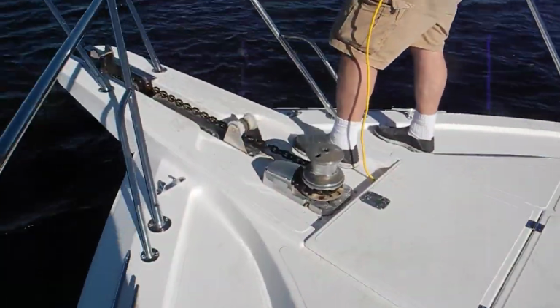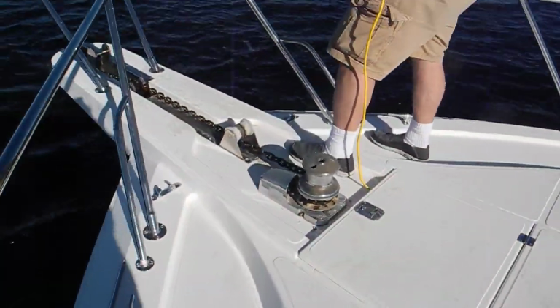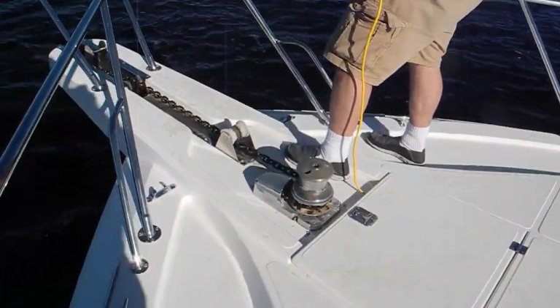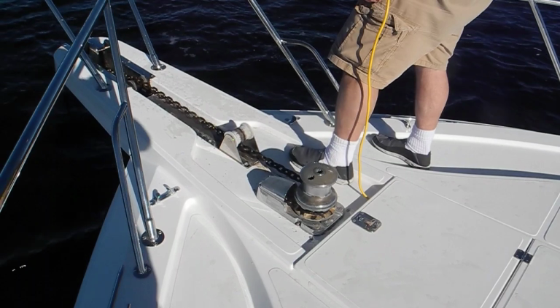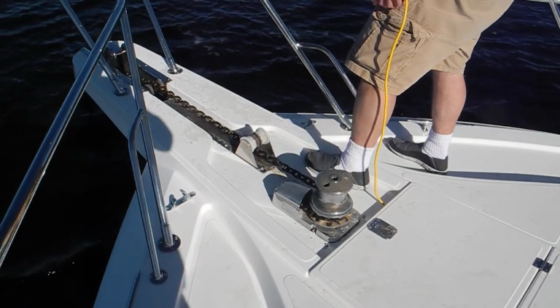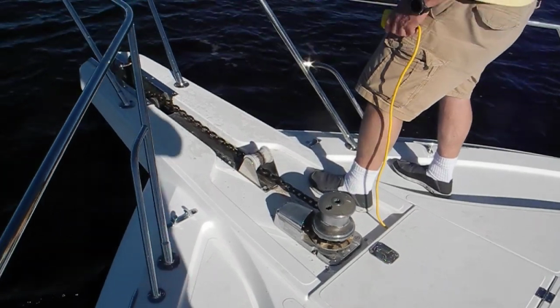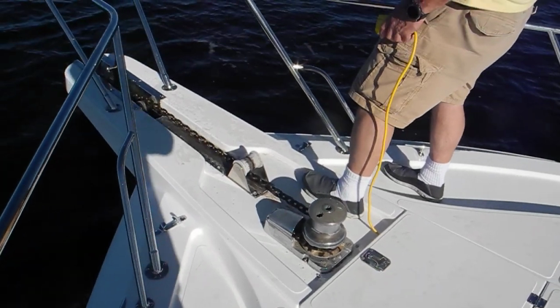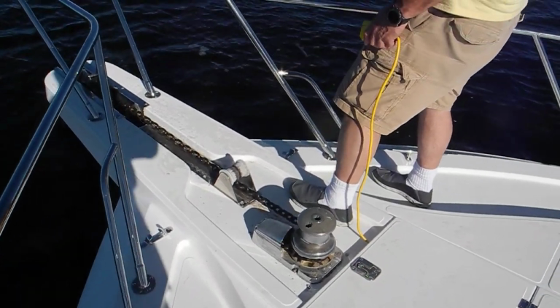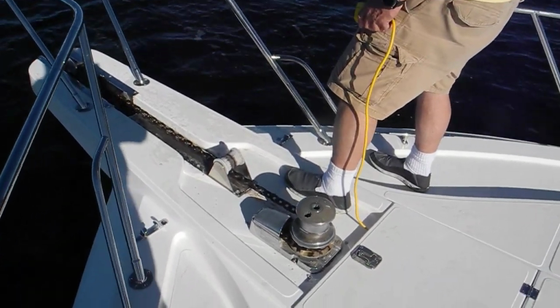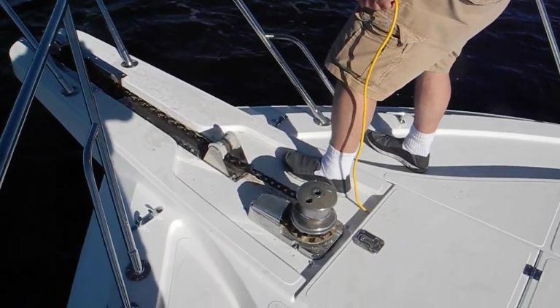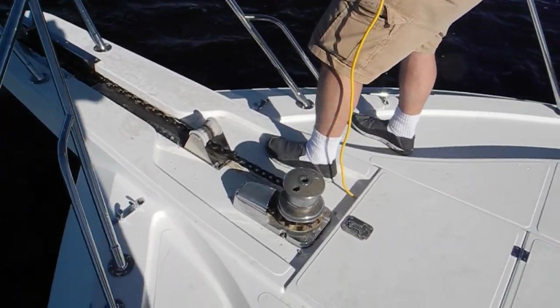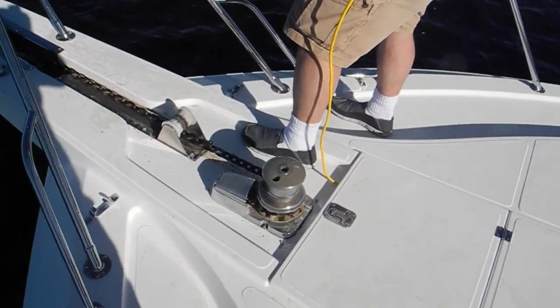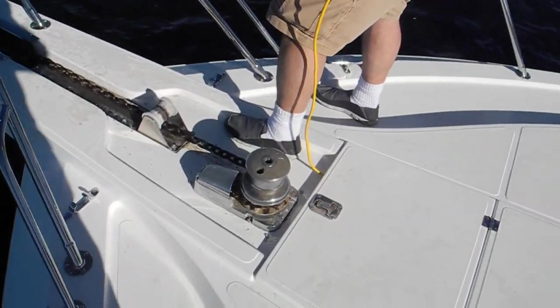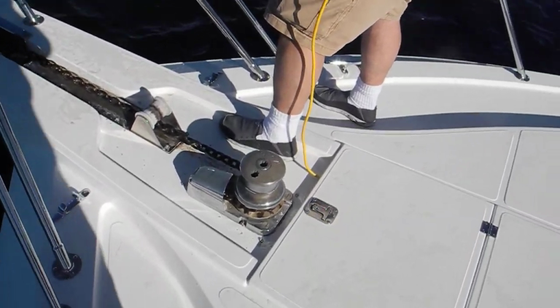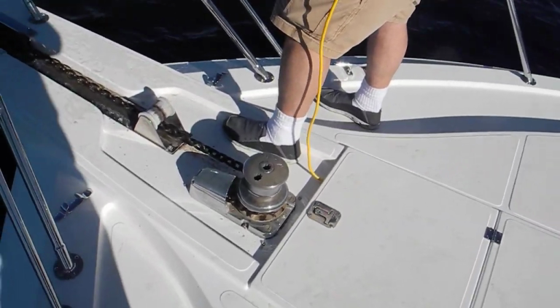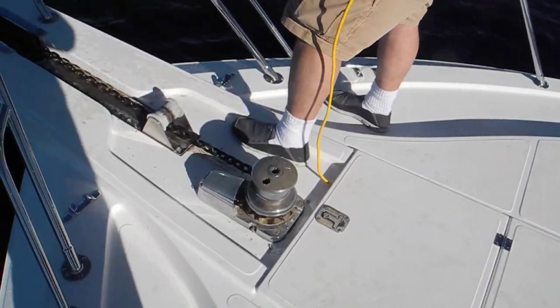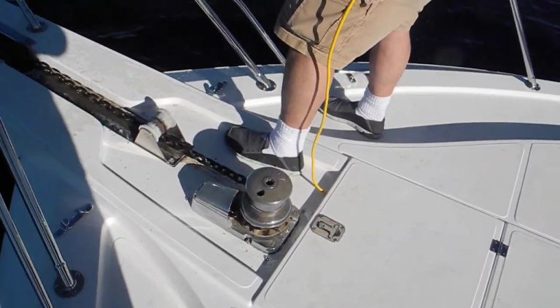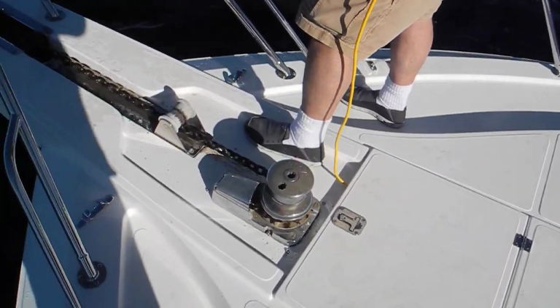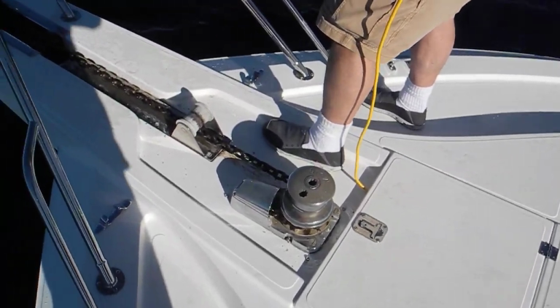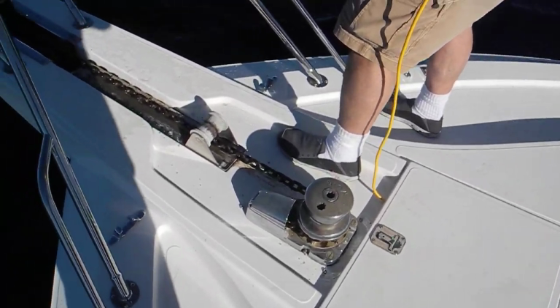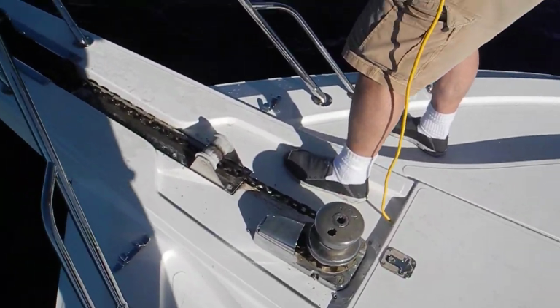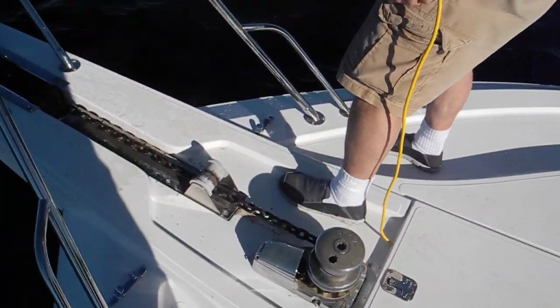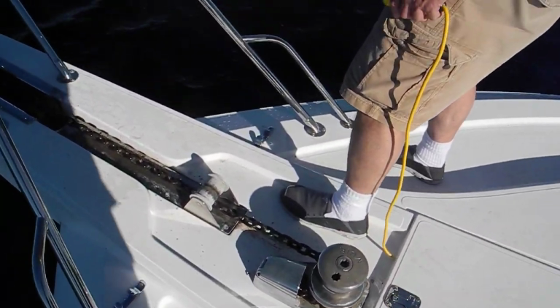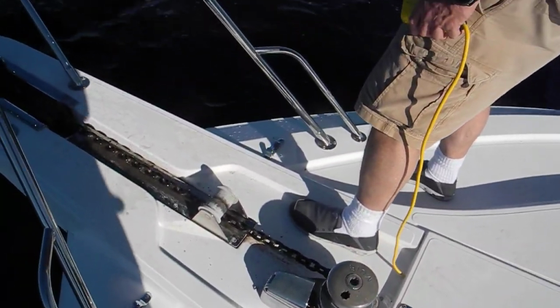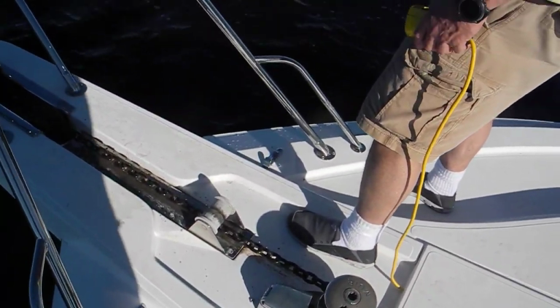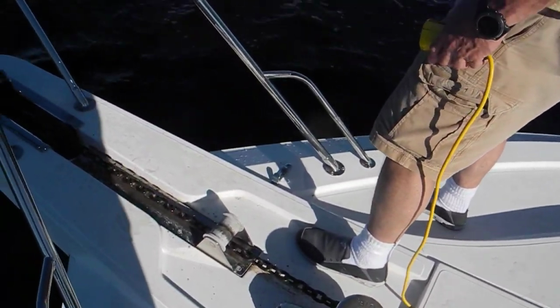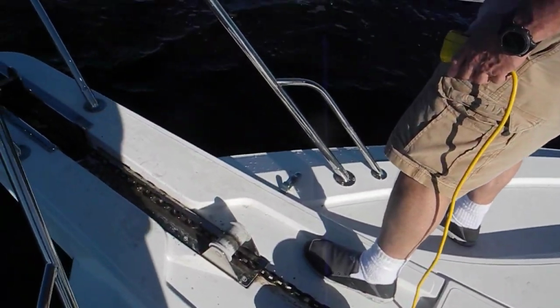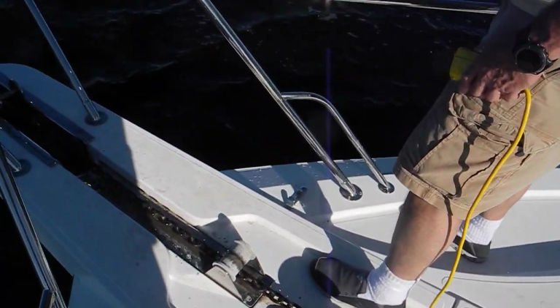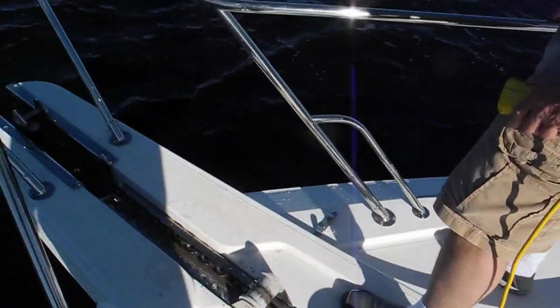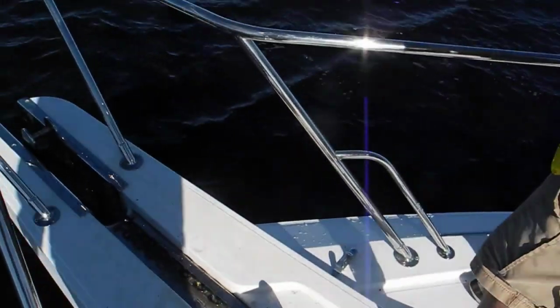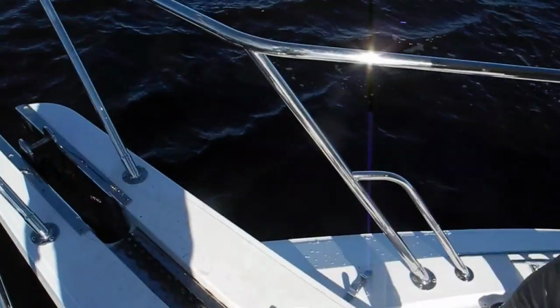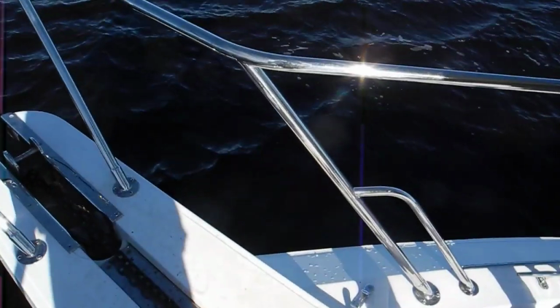The windlass is not a tractor. Pull in the slack.